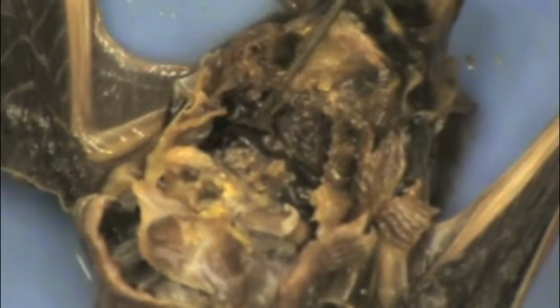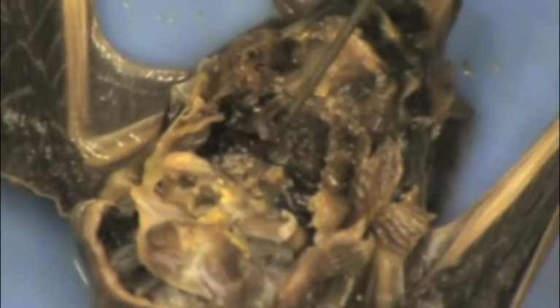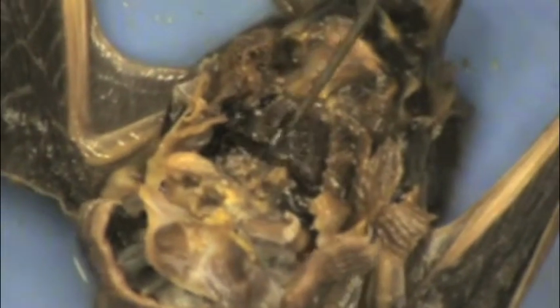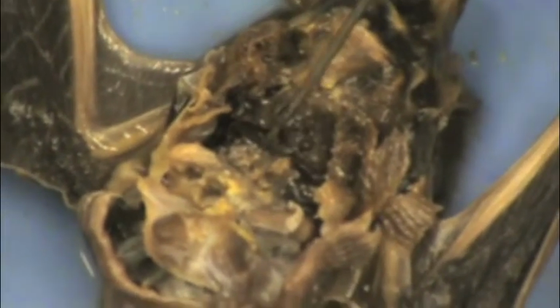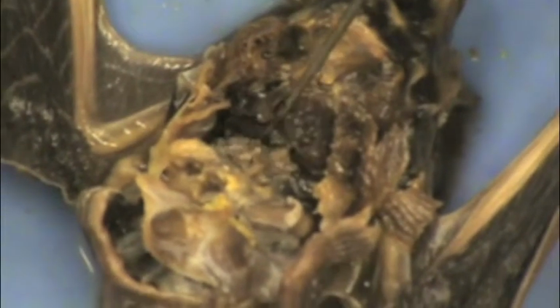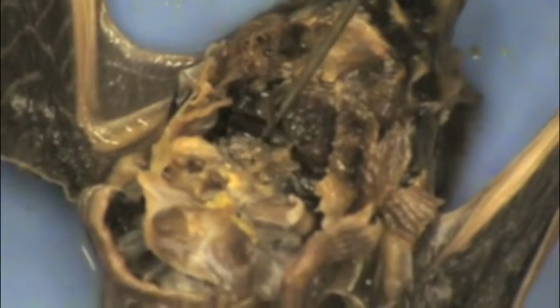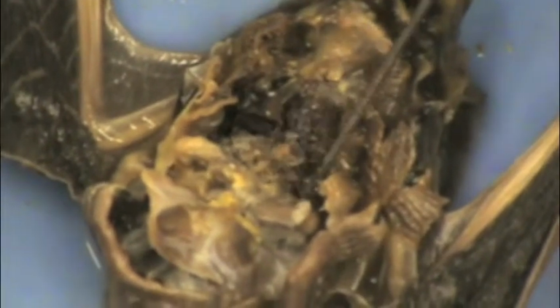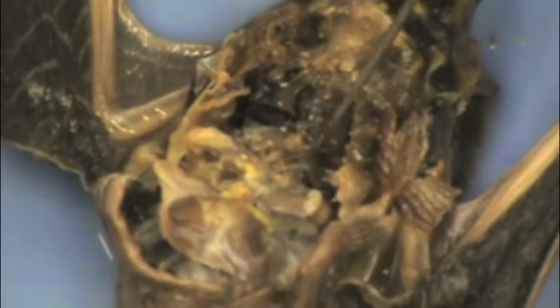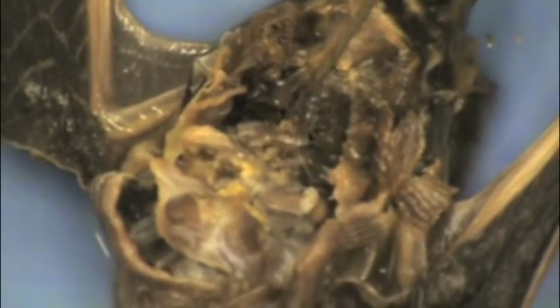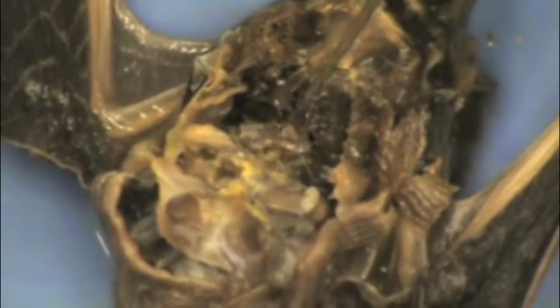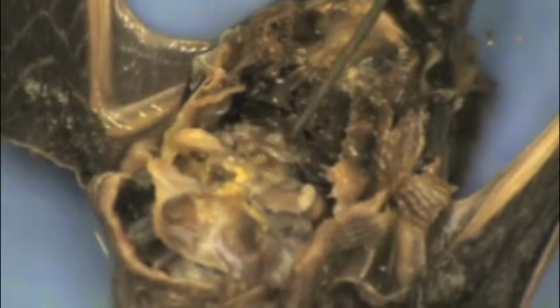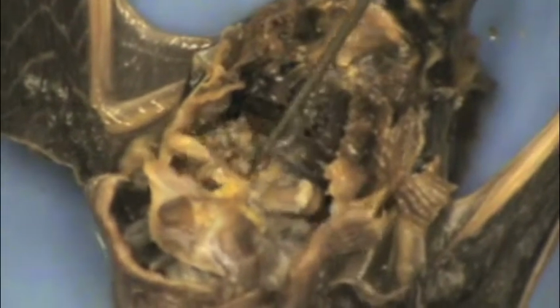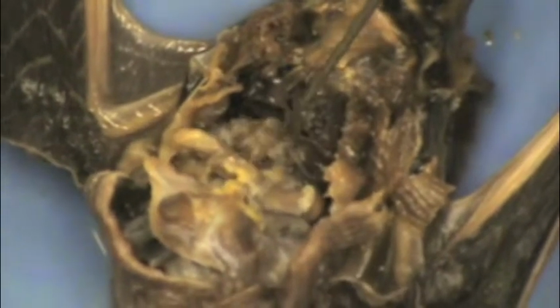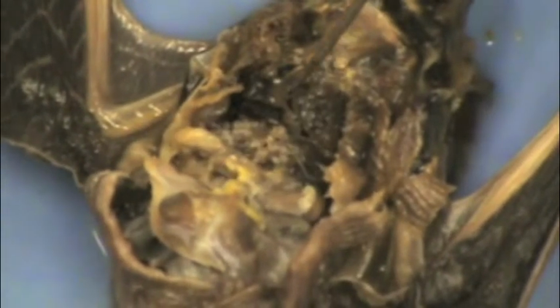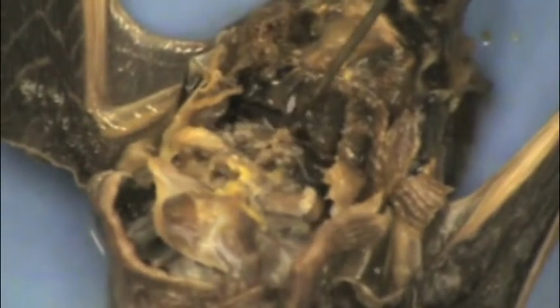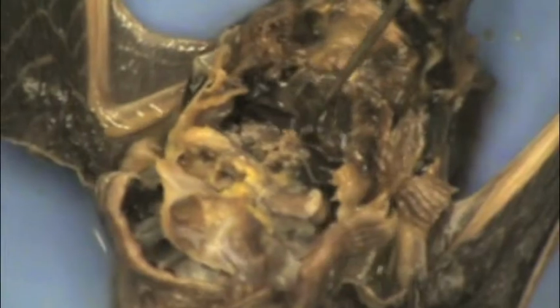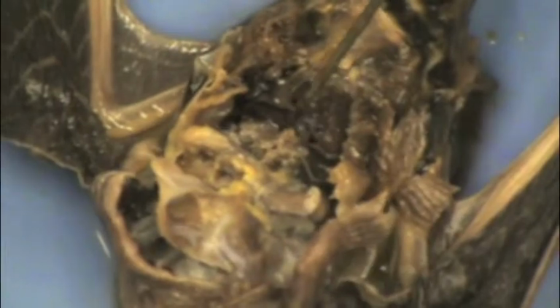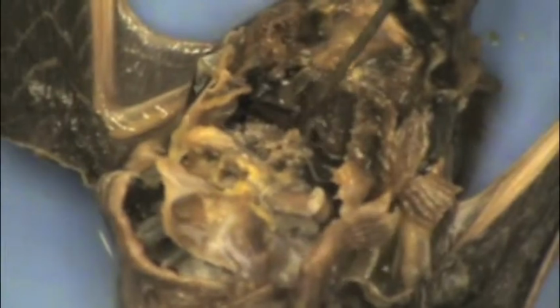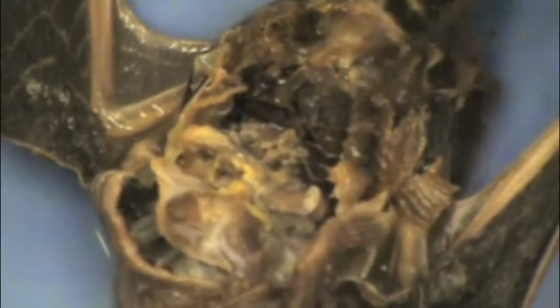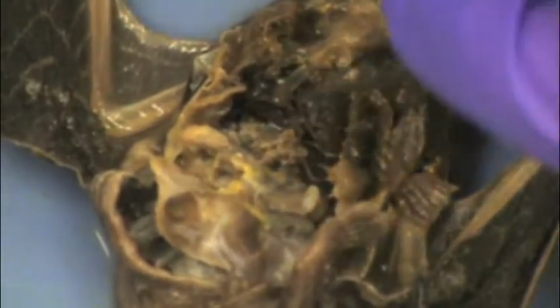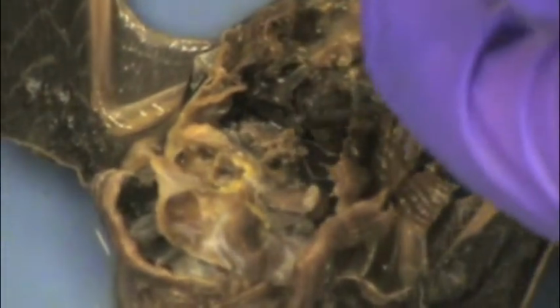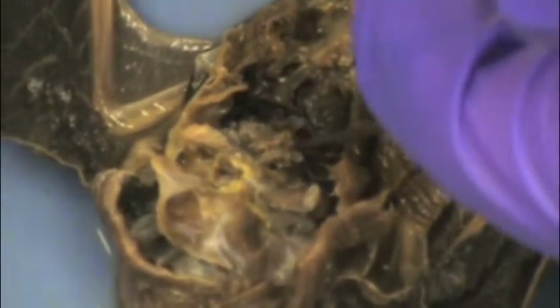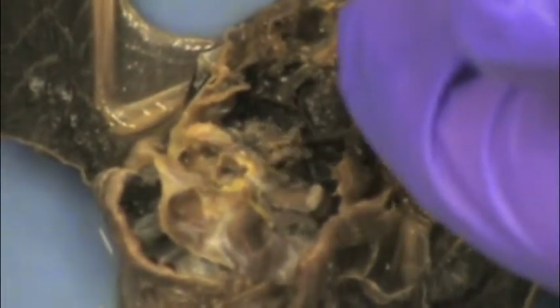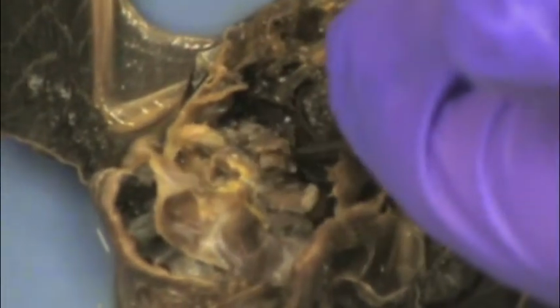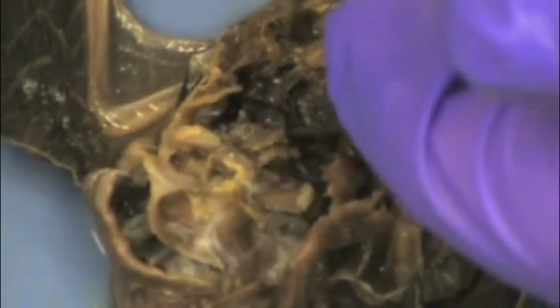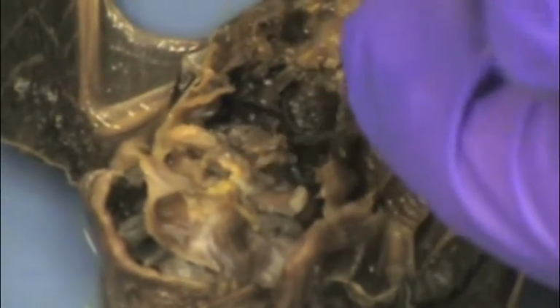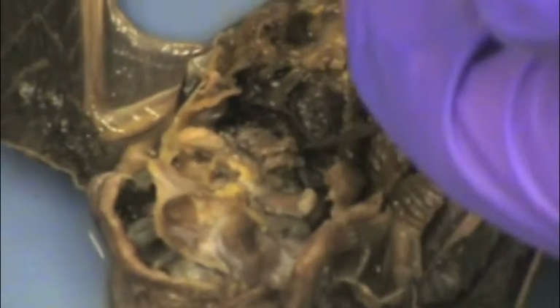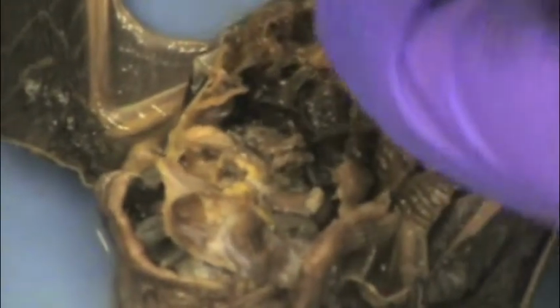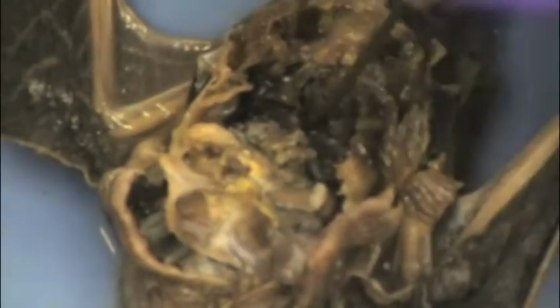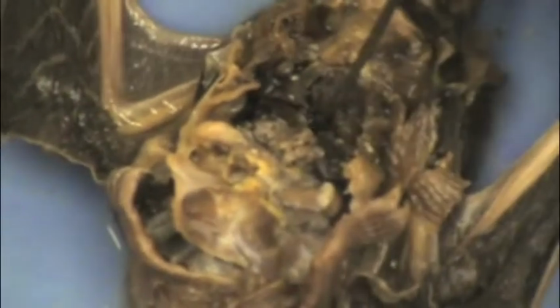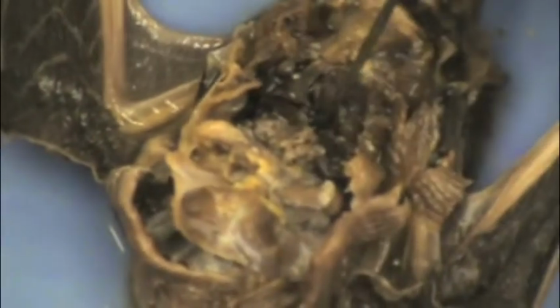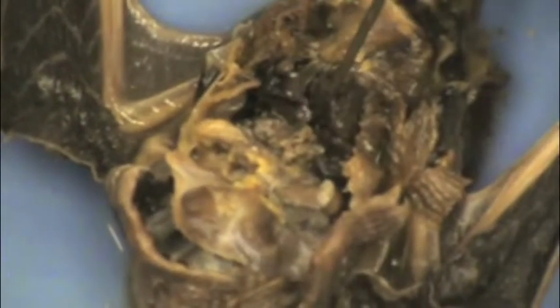Then, right underneath the heart there, we have the diaphragm. It's kind of a sheet-like muscle. It's a little bit difficult to see, but there it is.